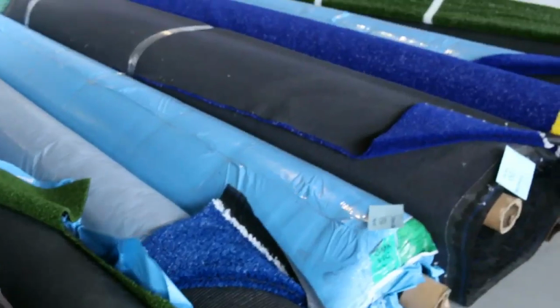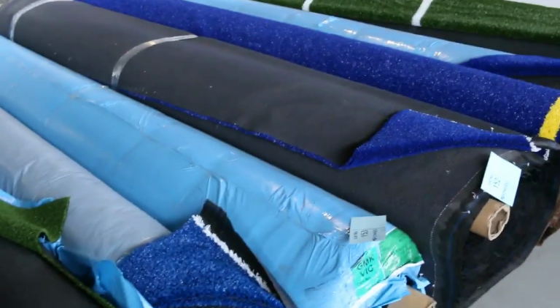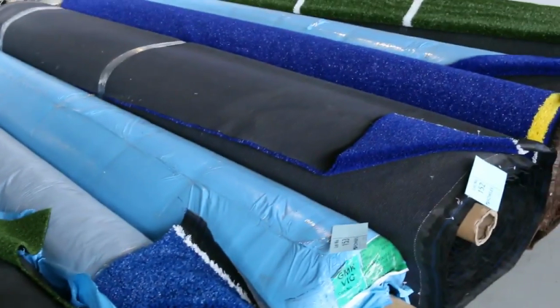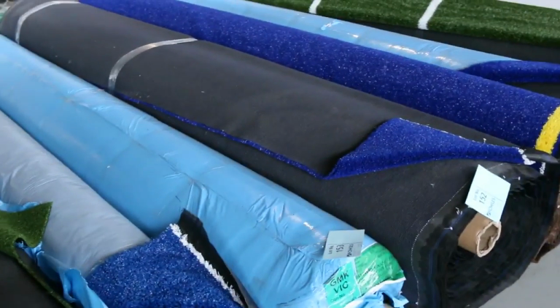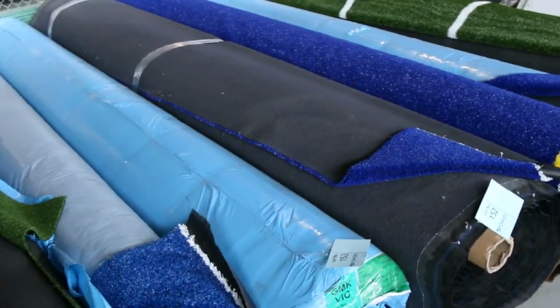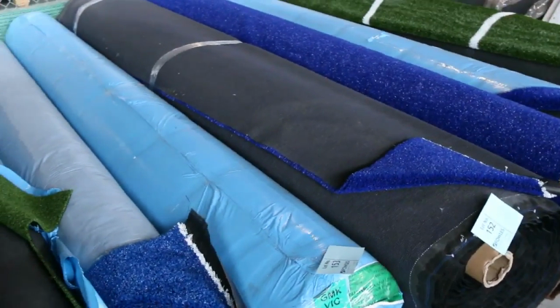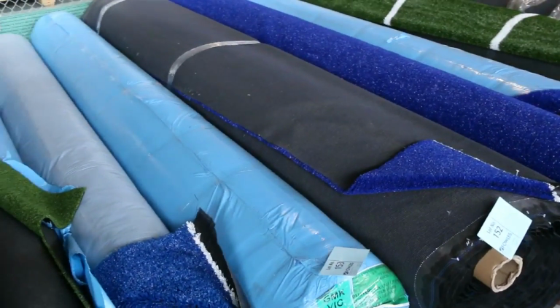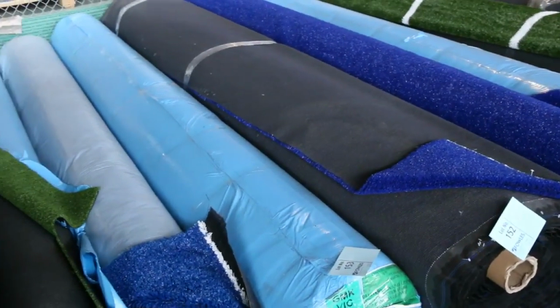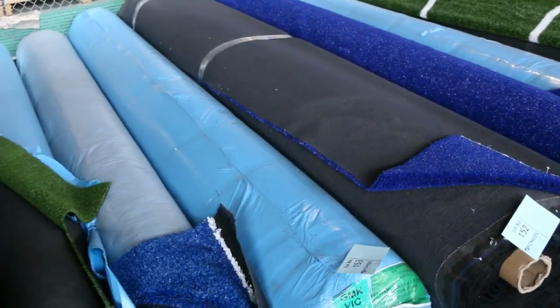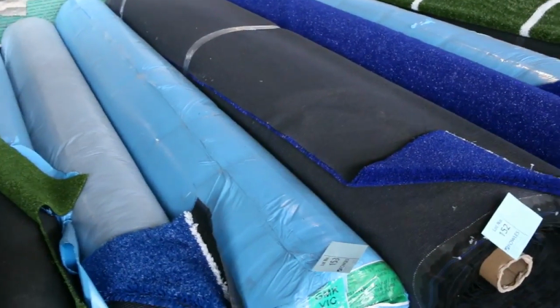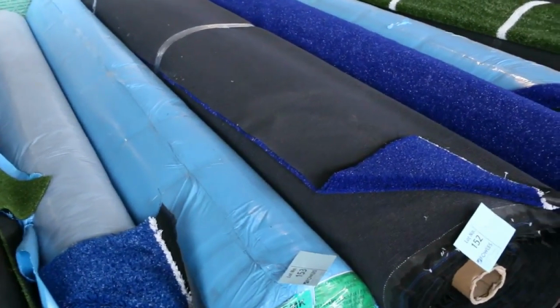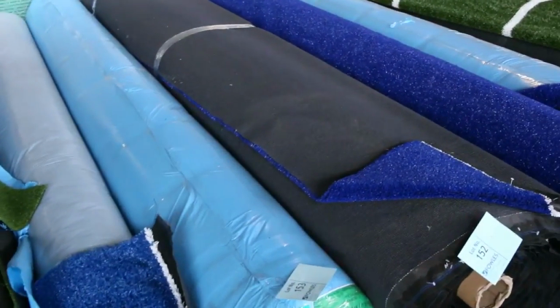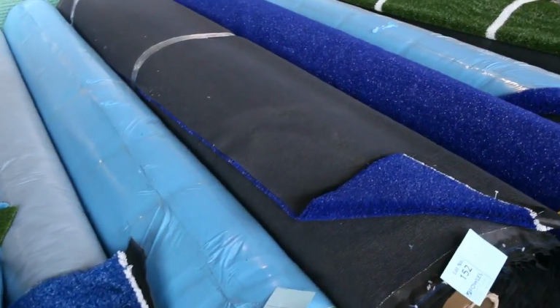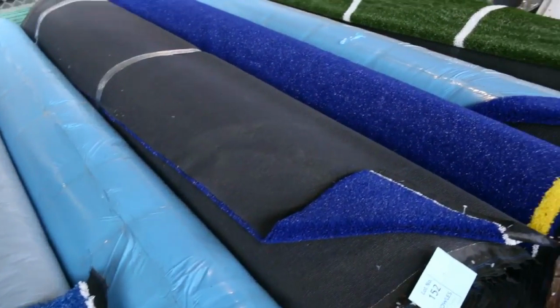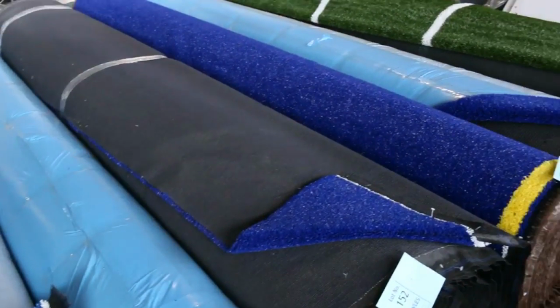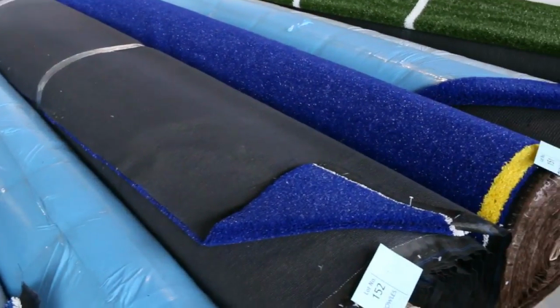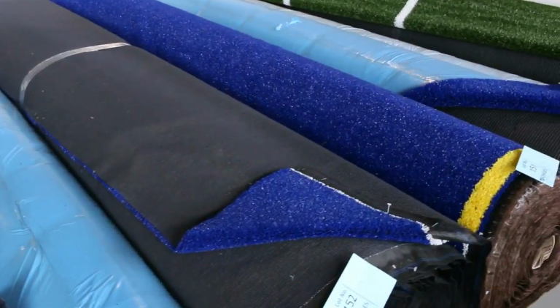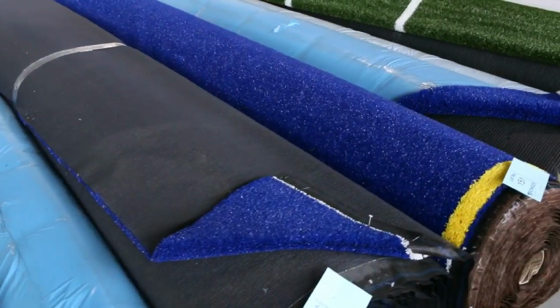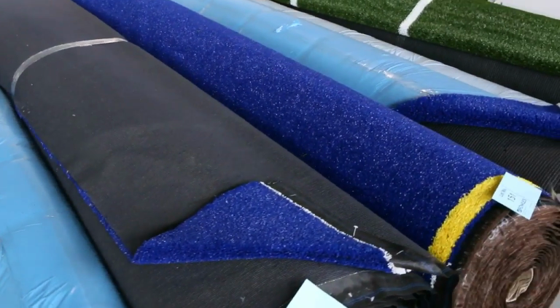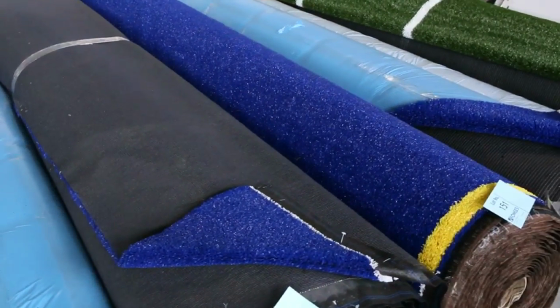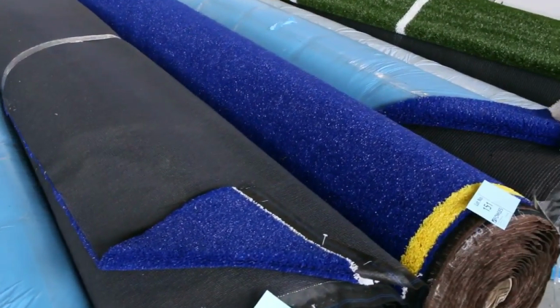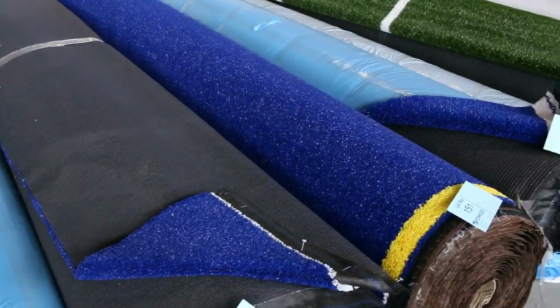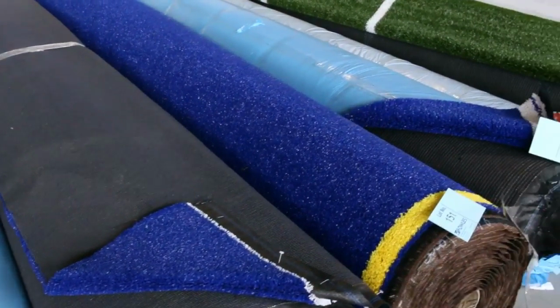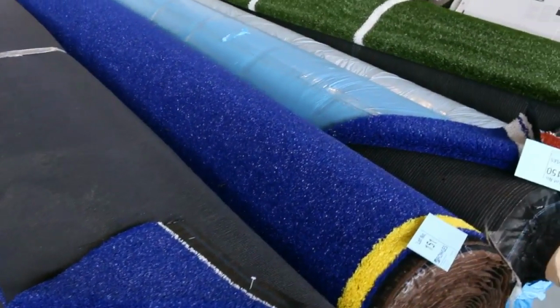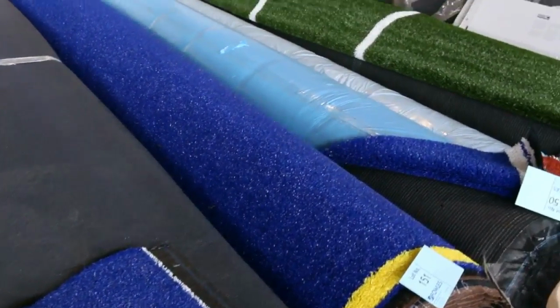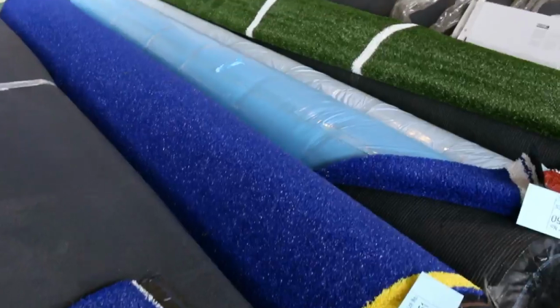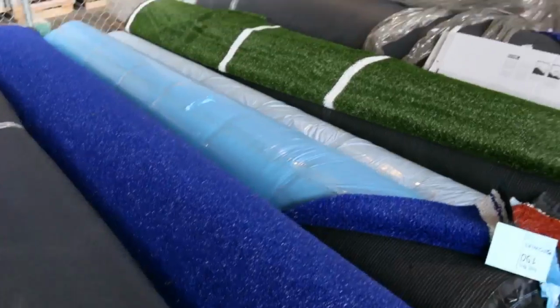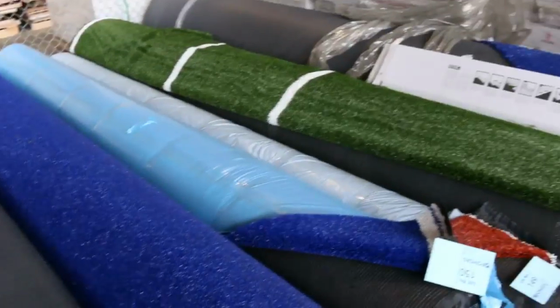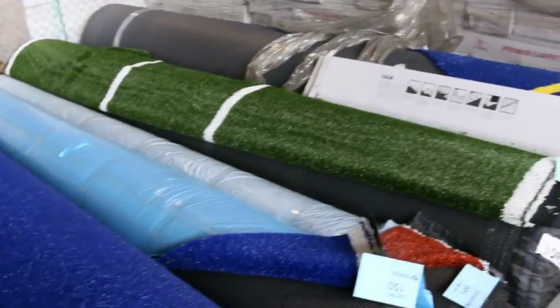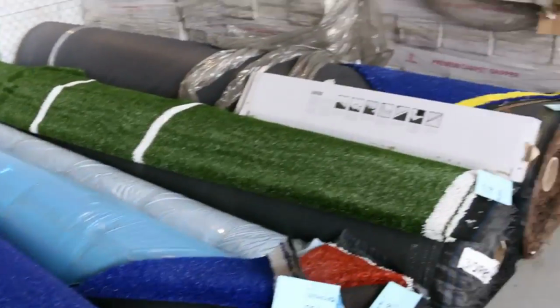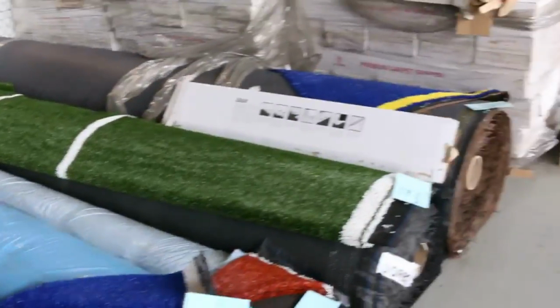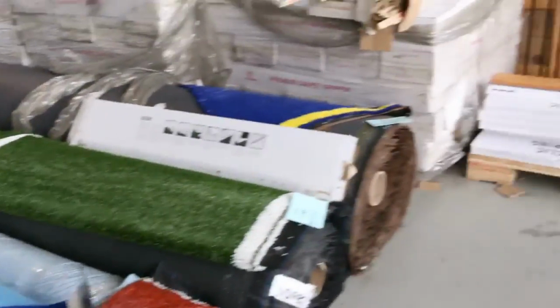Then we've got some assorted outdoor artificial turf in blue, green, and brown. You're generally looking between $5 and $15 a square metre there.